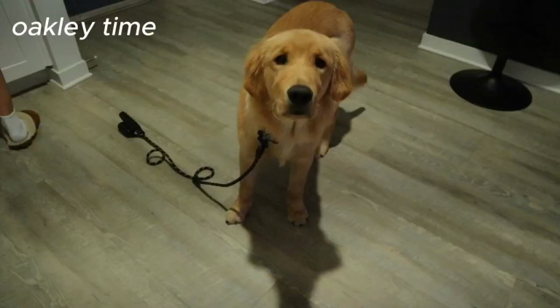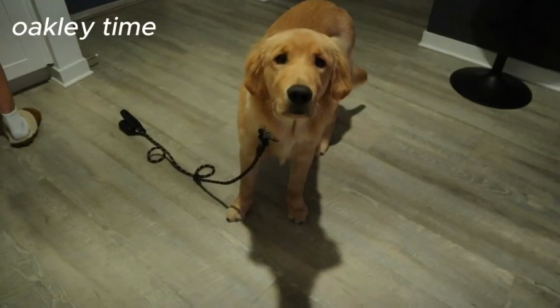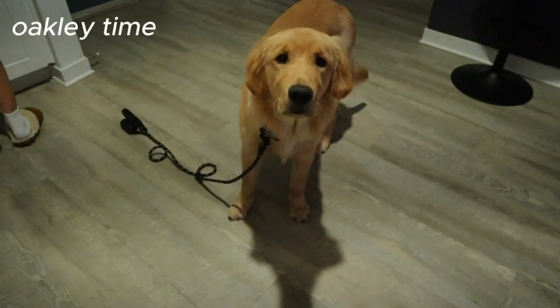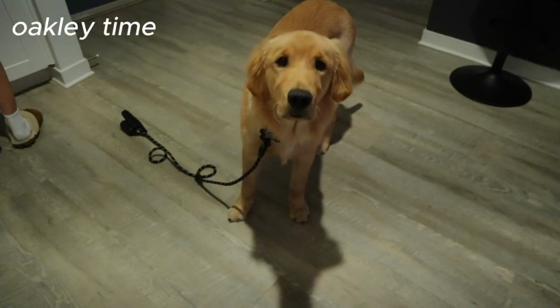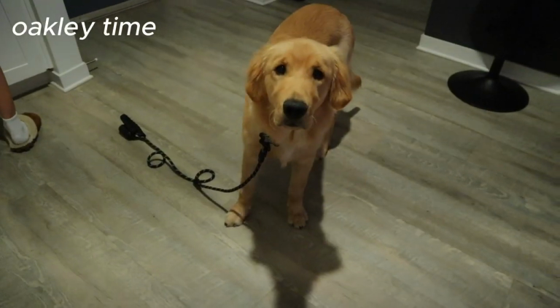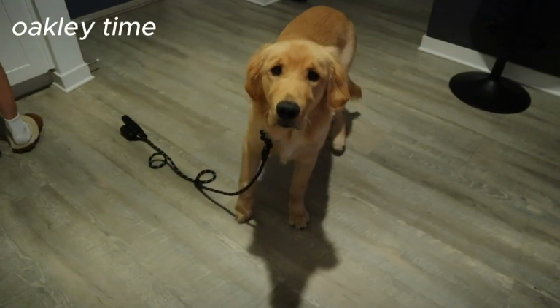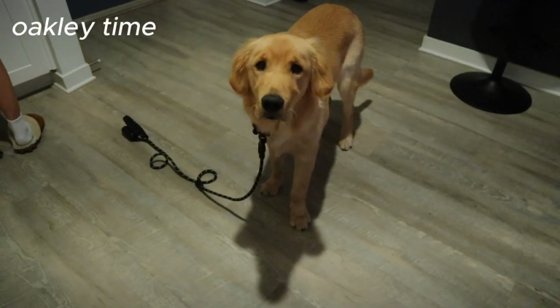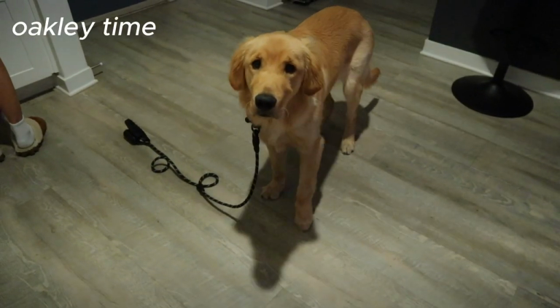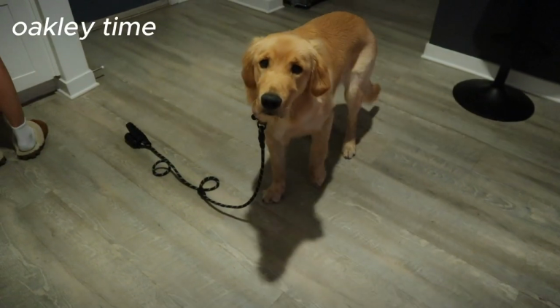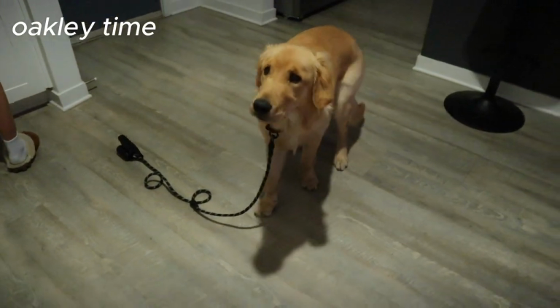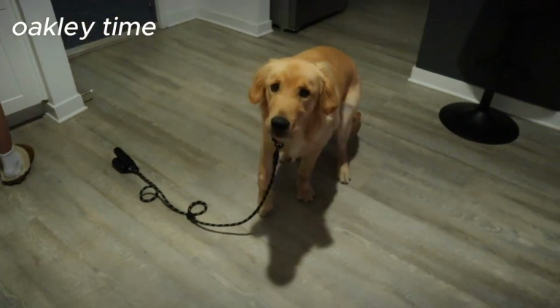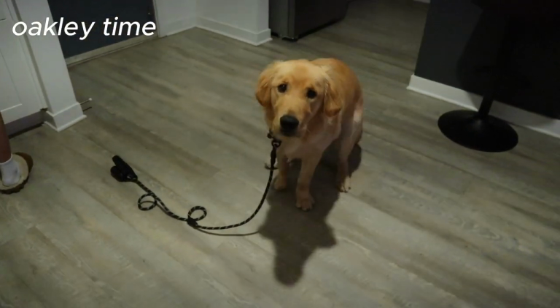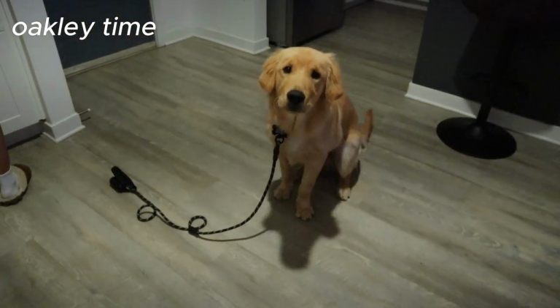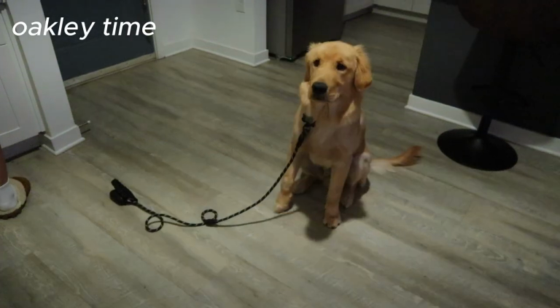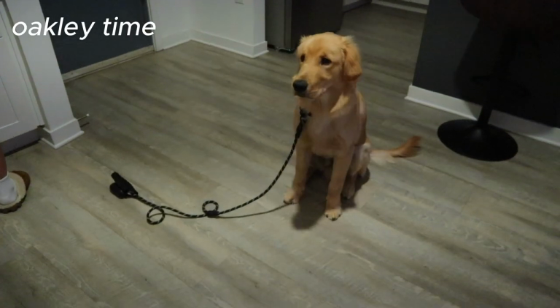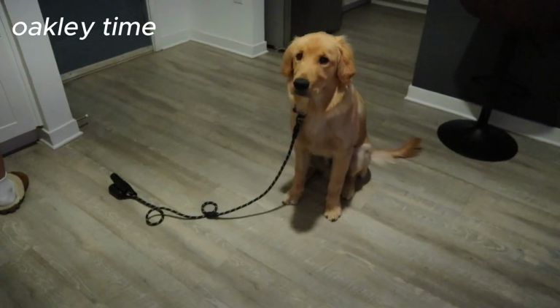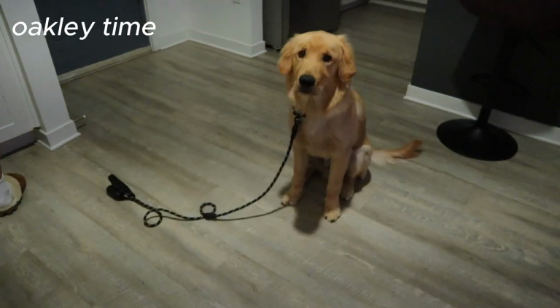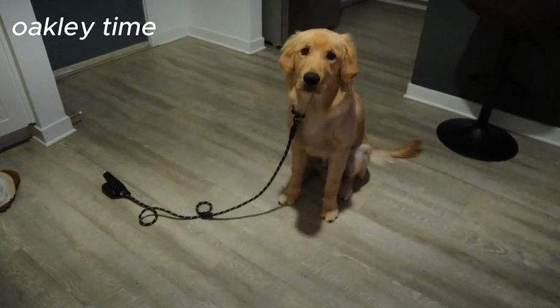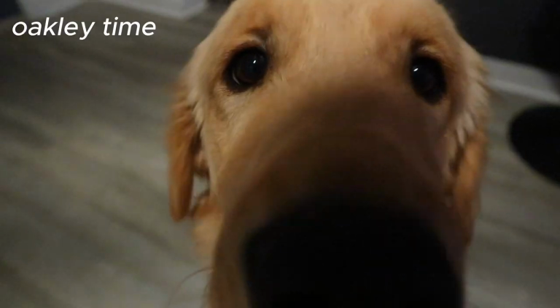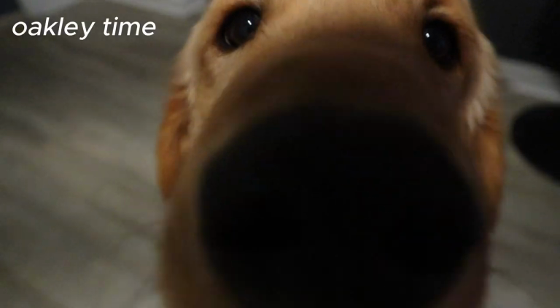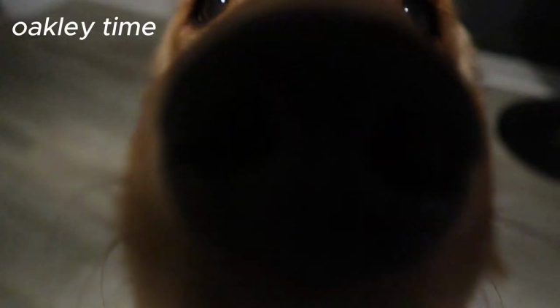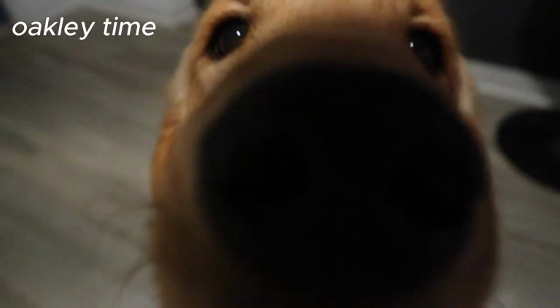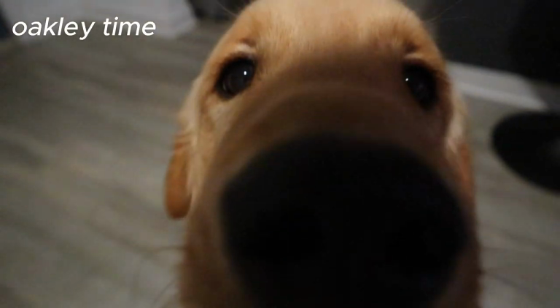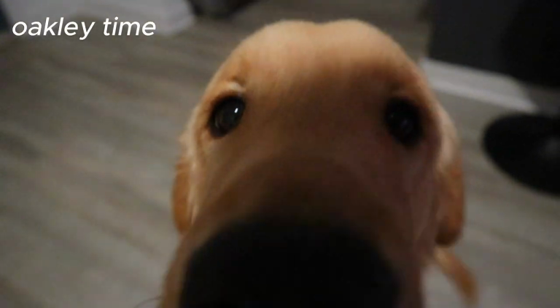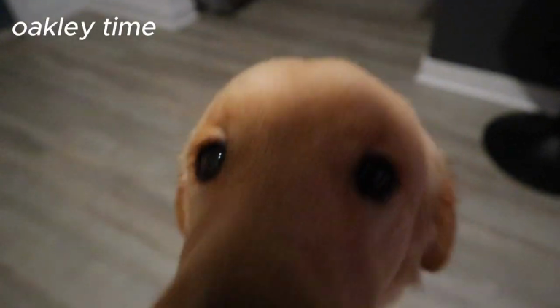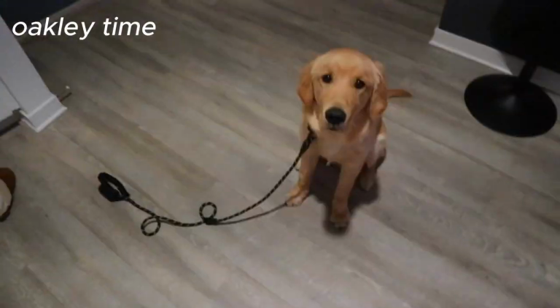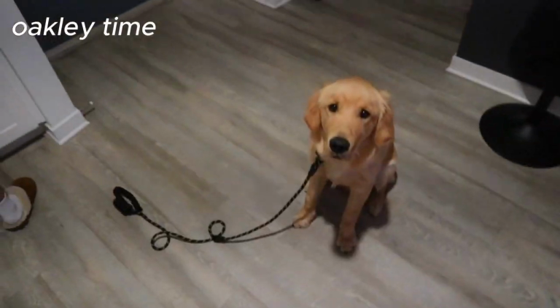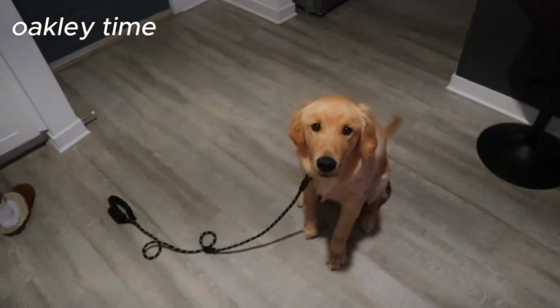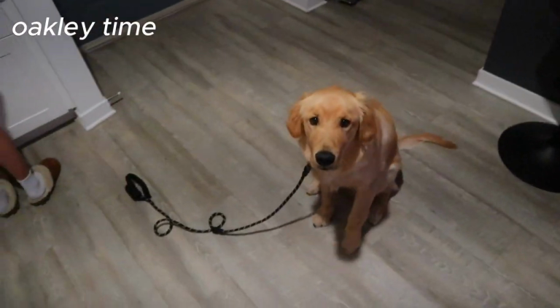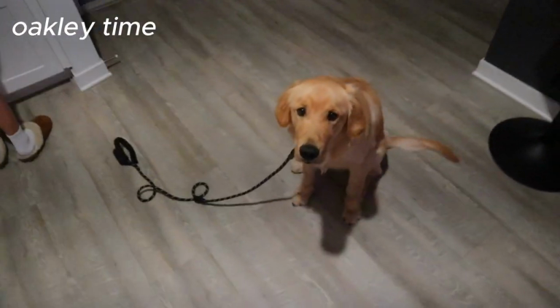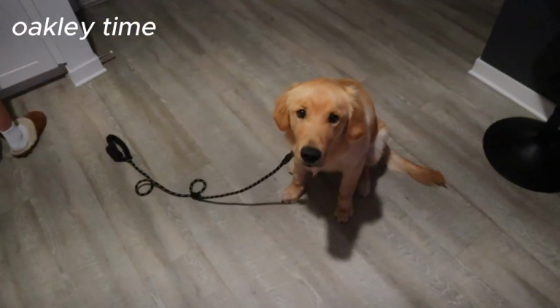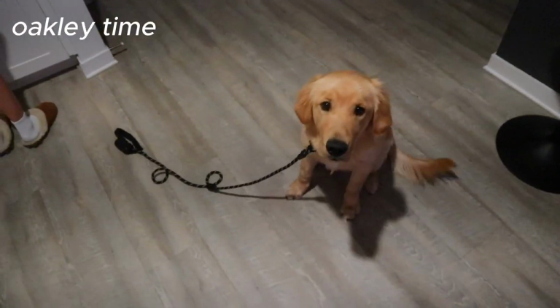I'll be ready to go on your walk. Look at that tail line.